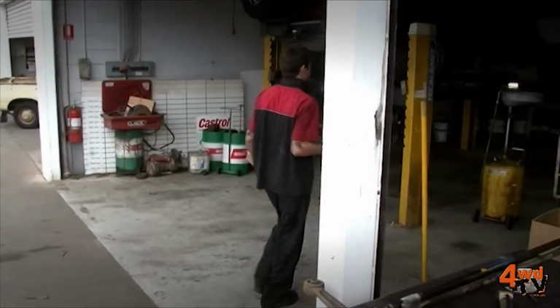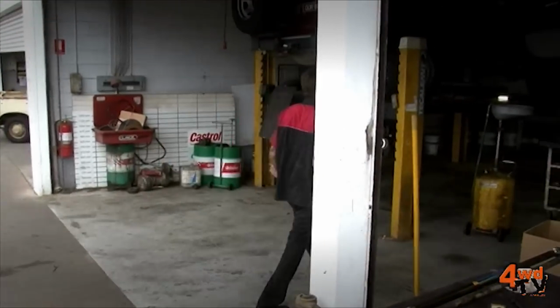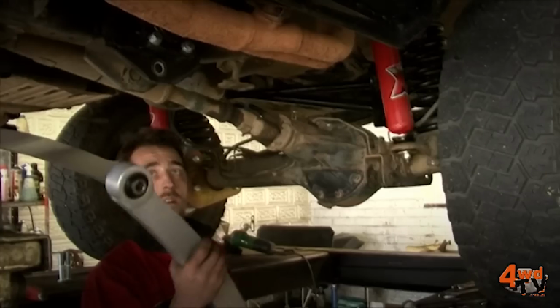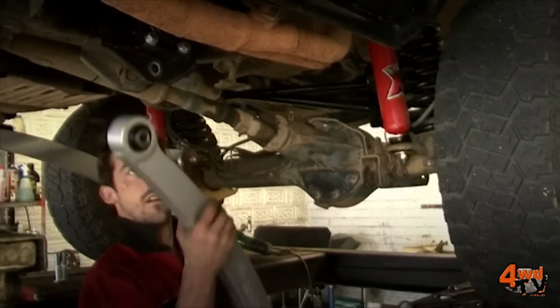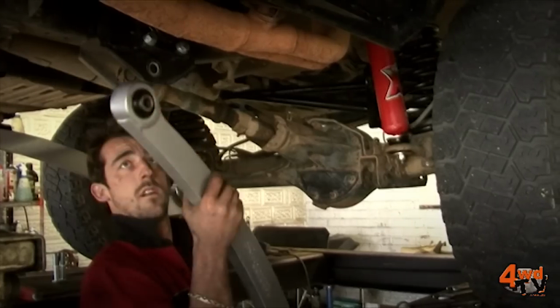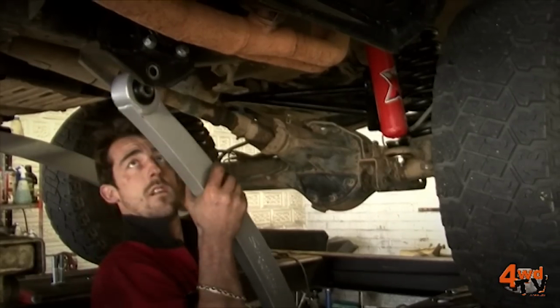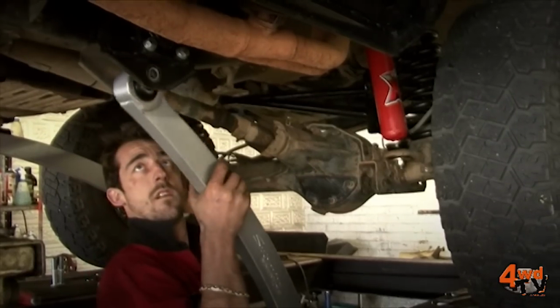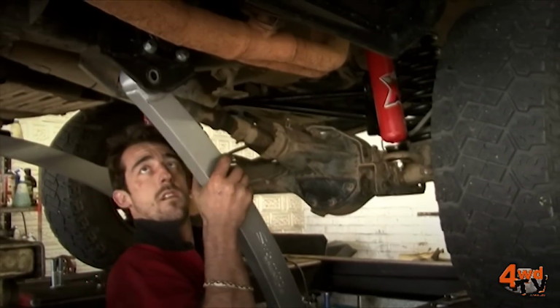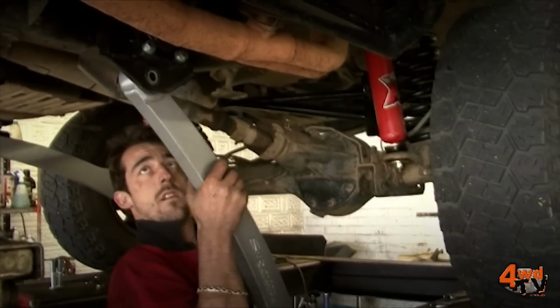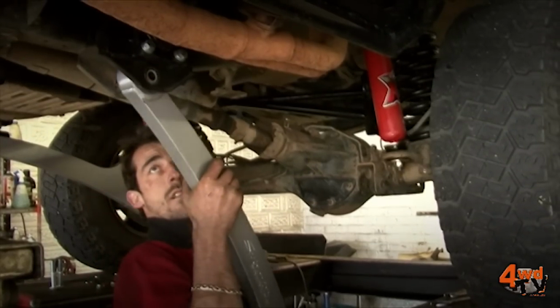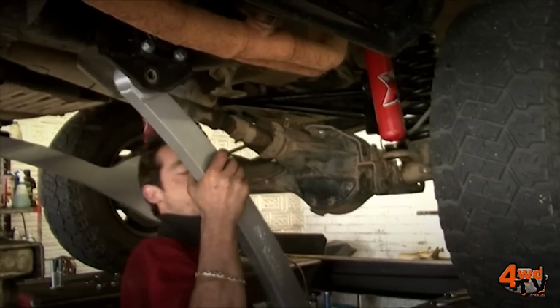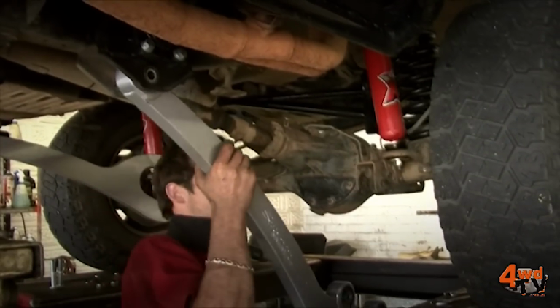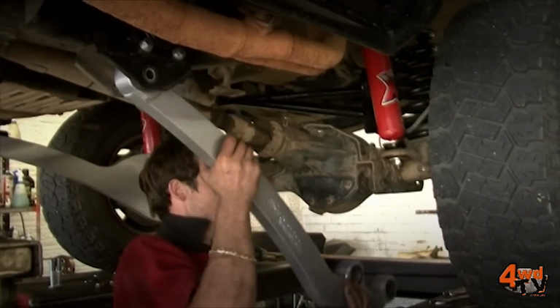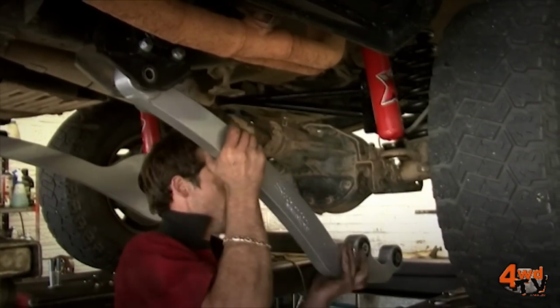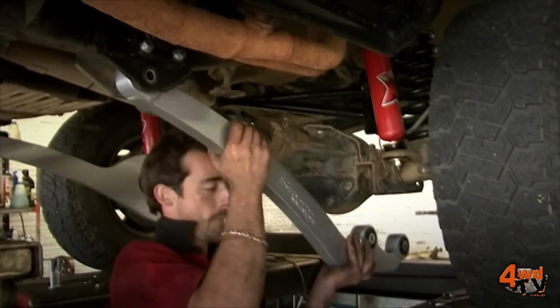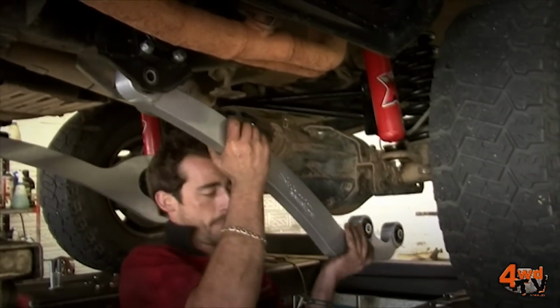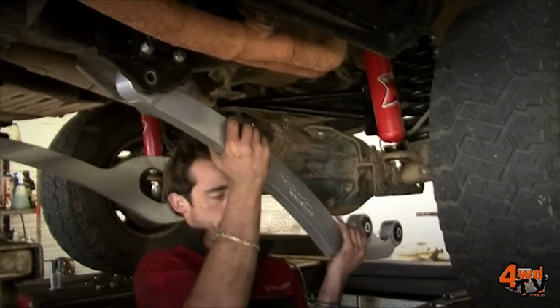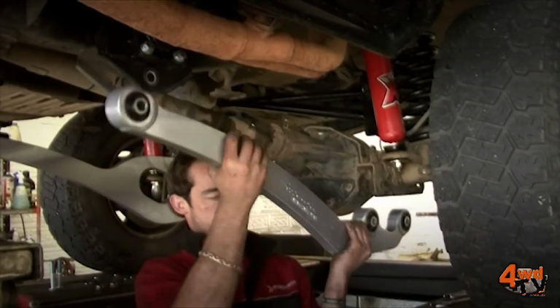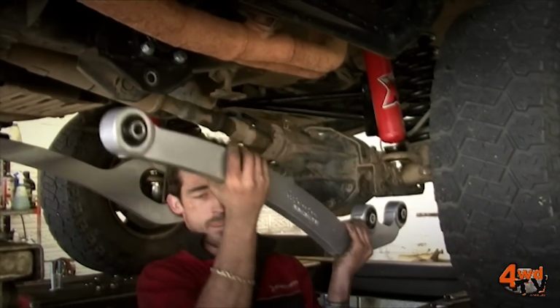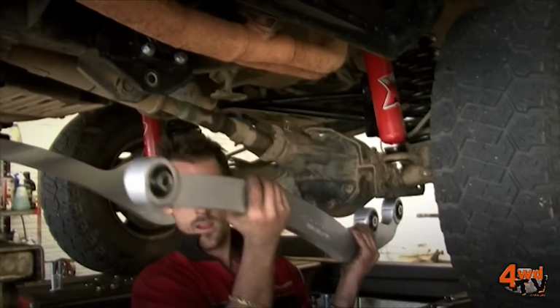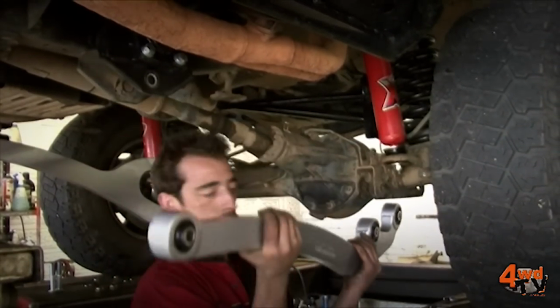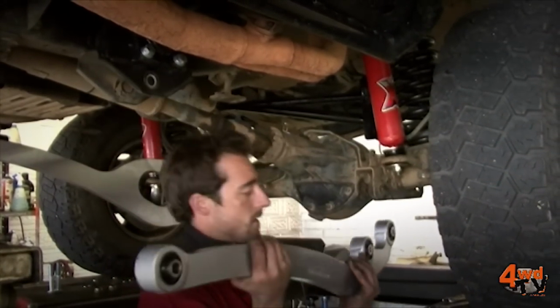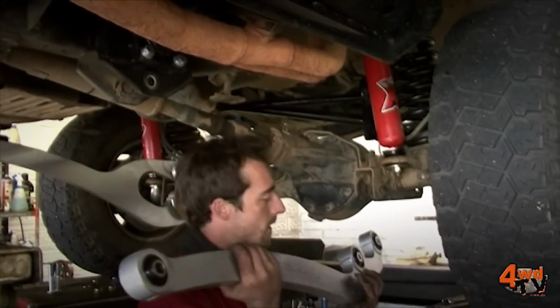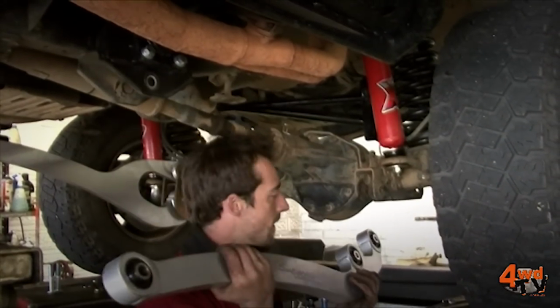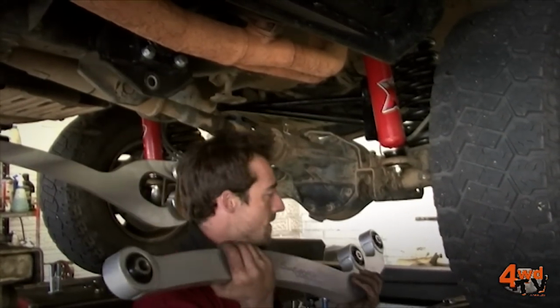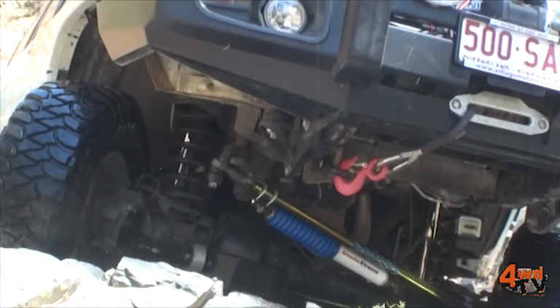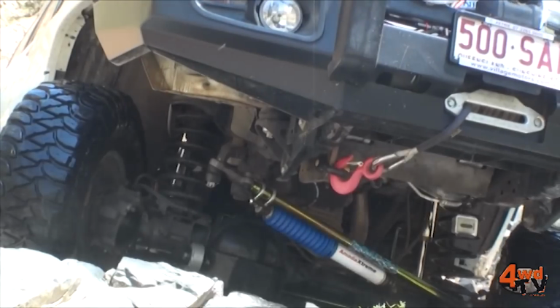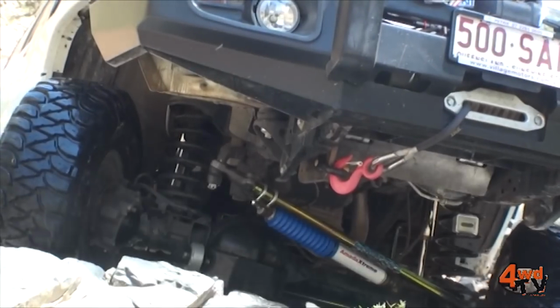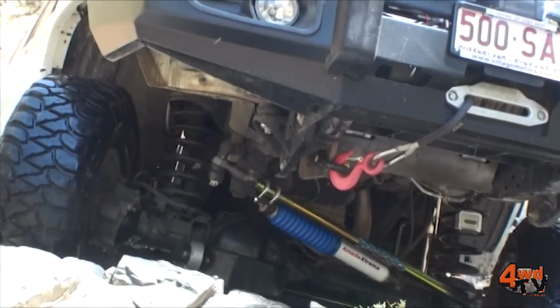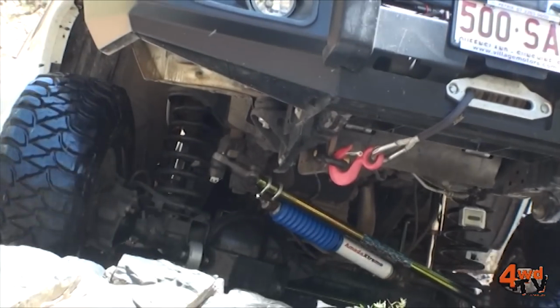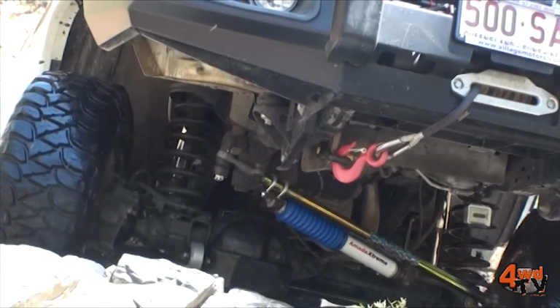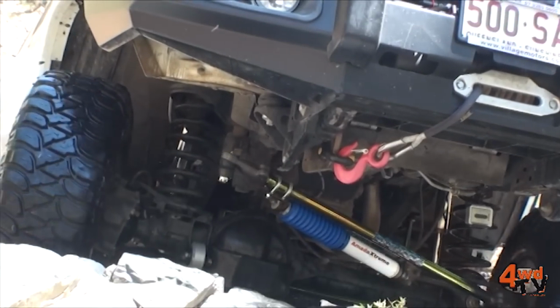Nissan Patrol Superflex Arms can be supplied as a single passenger side if the vehicle is already fitted with drop boxes.